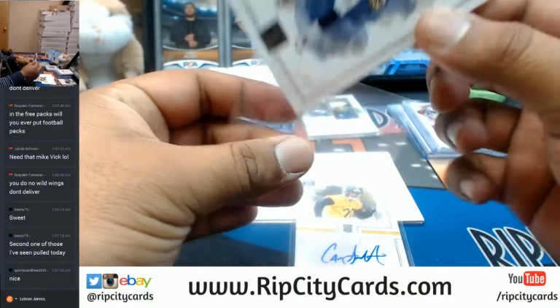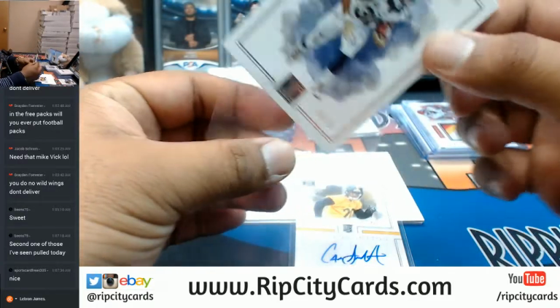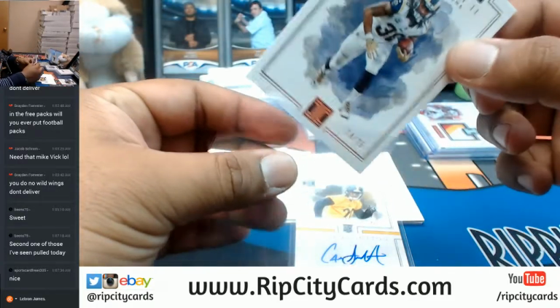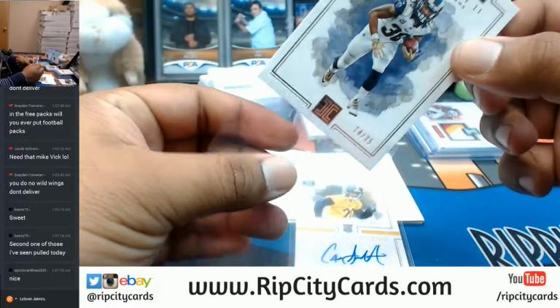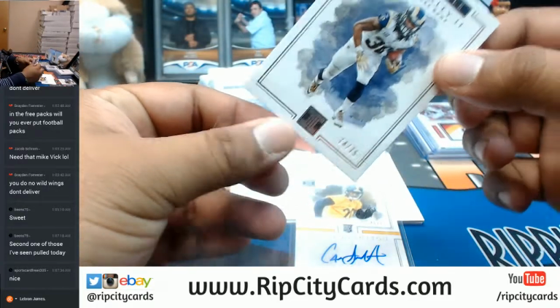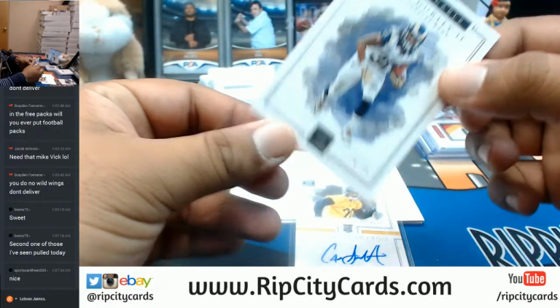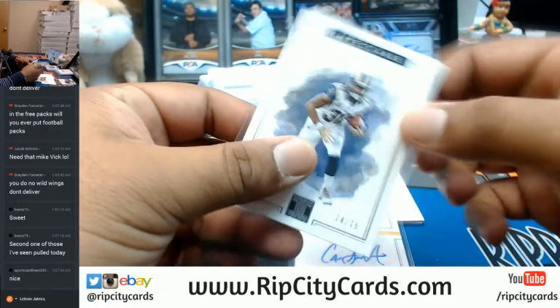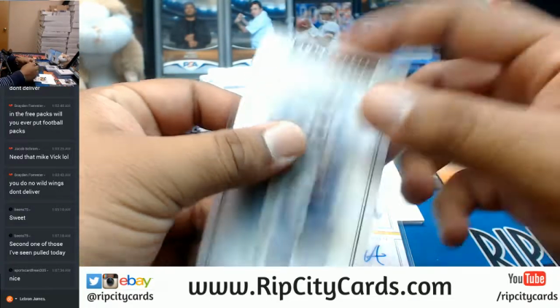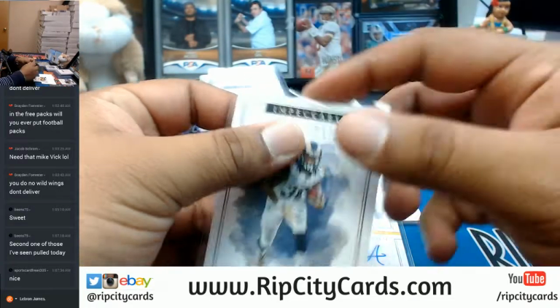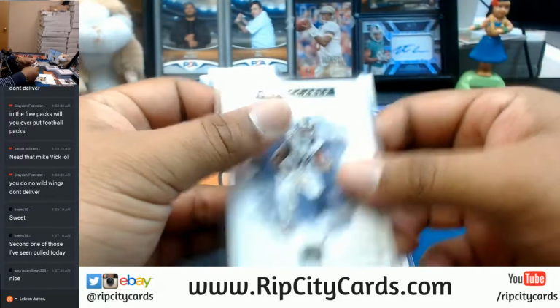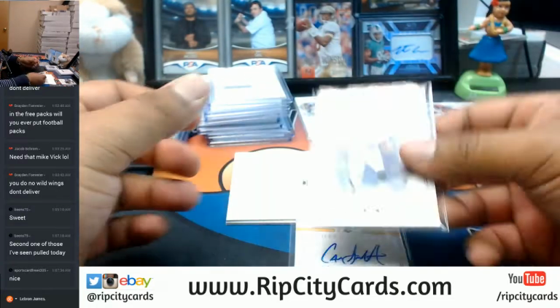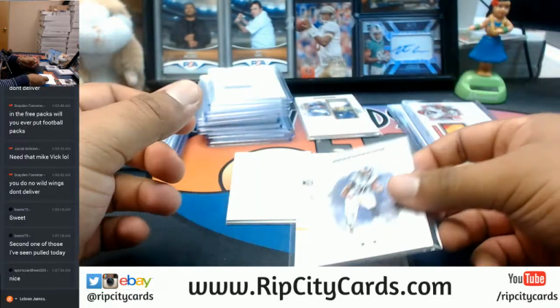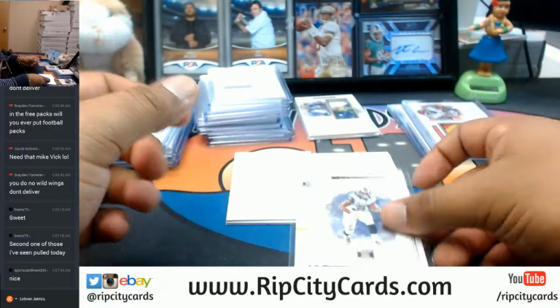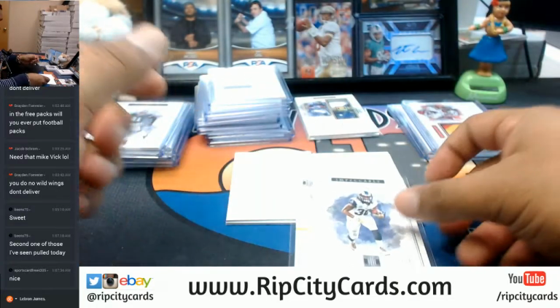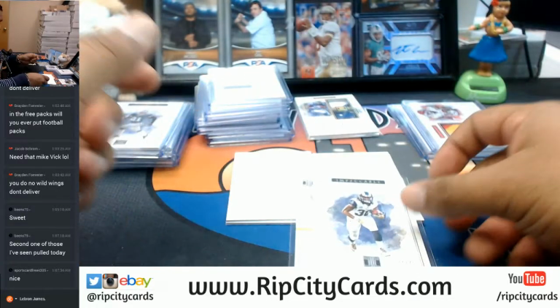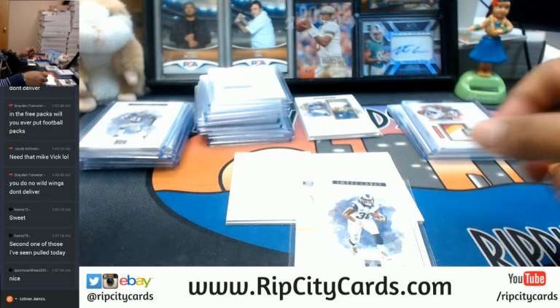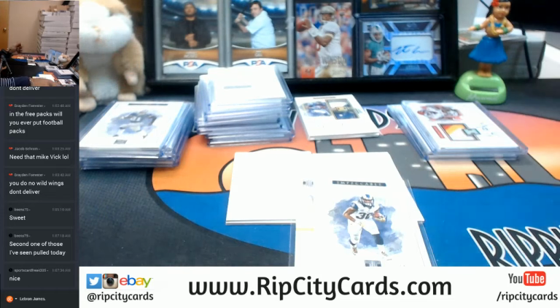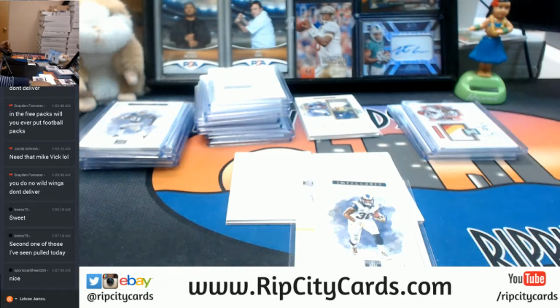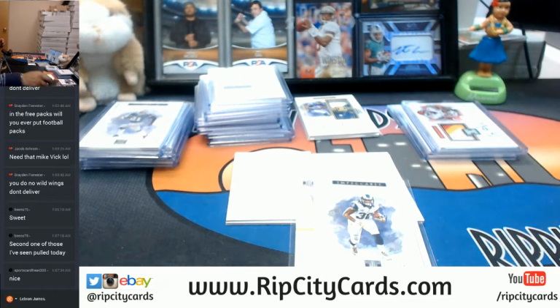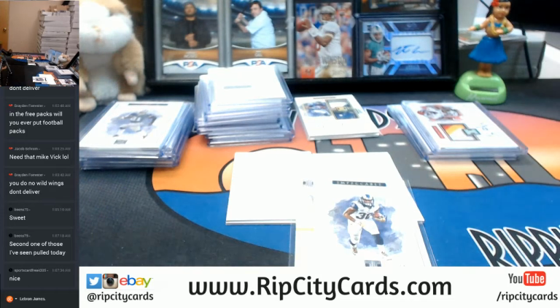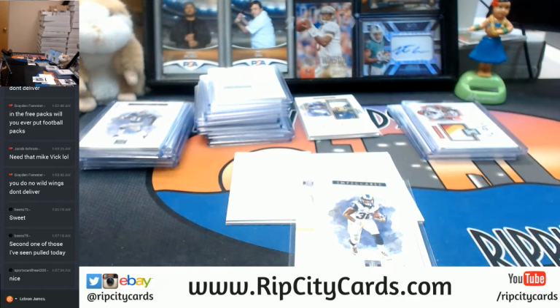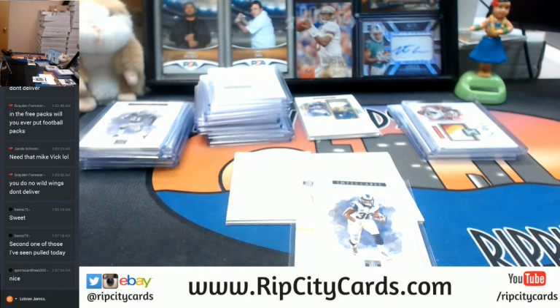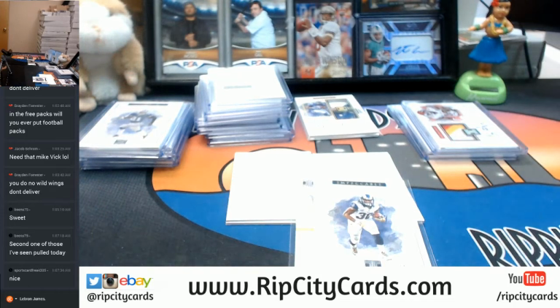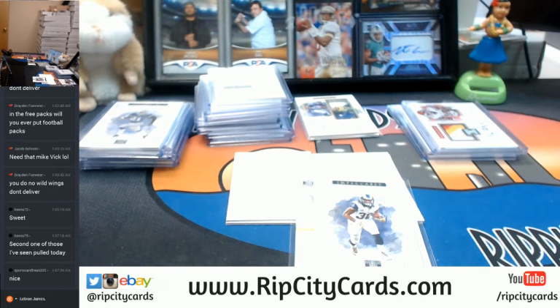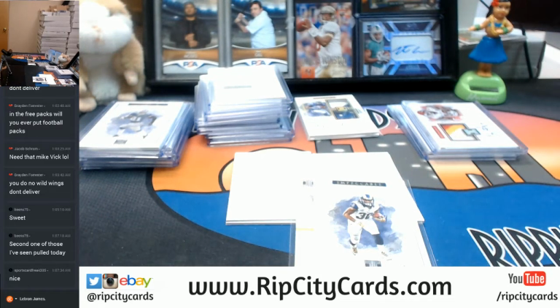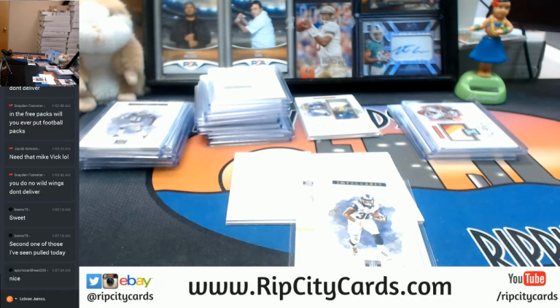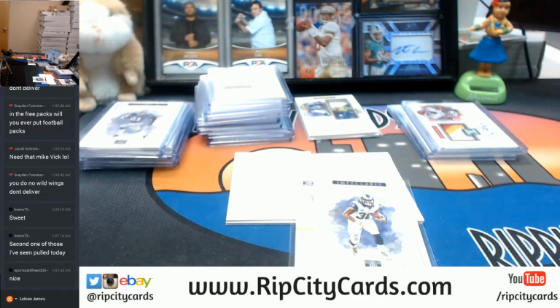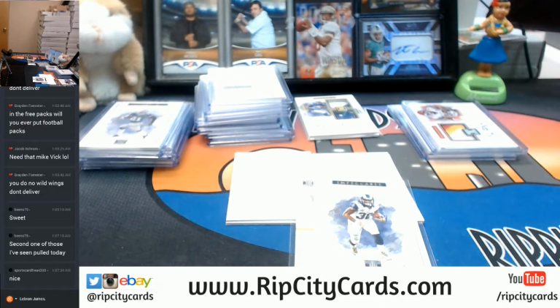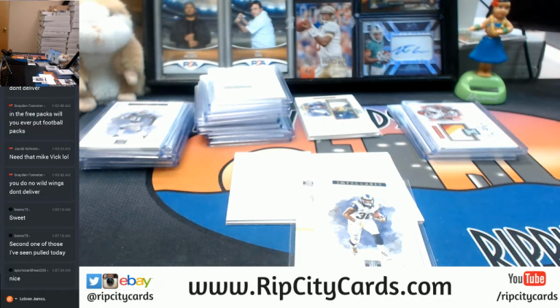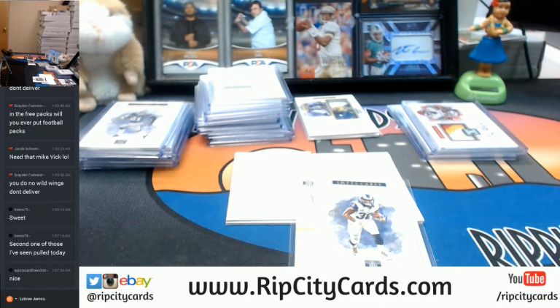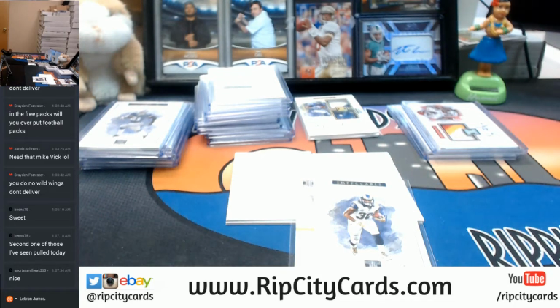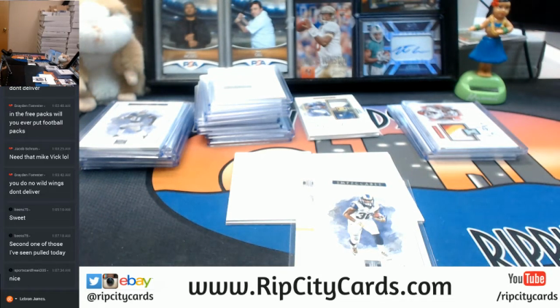I'm going to run and get some top loaders and I'll be right back.